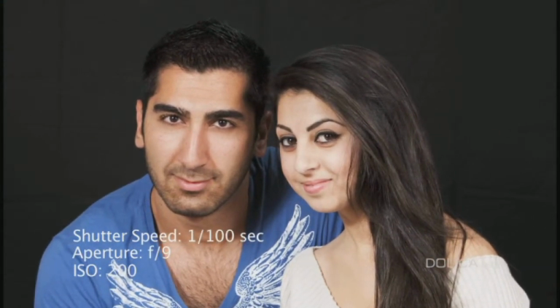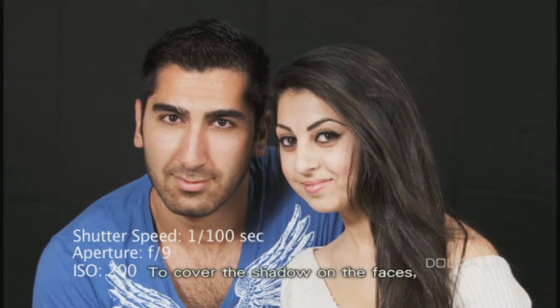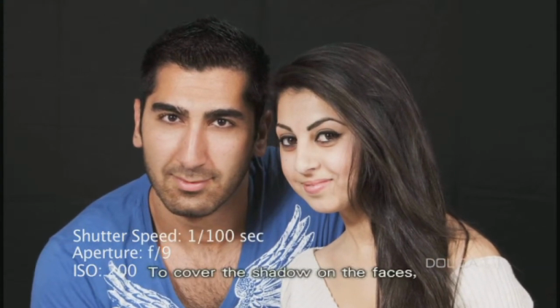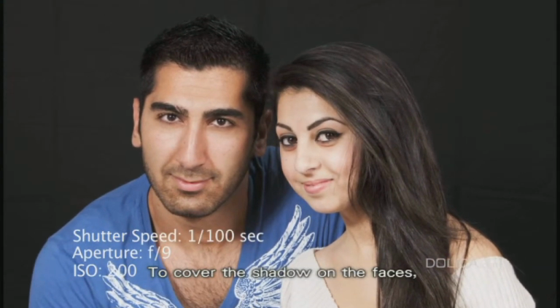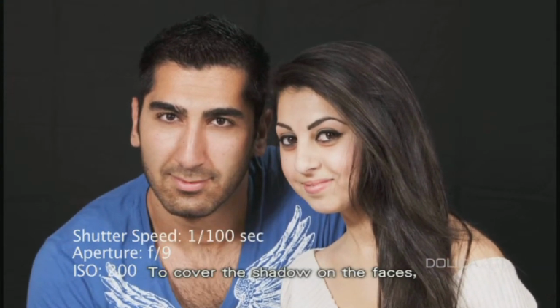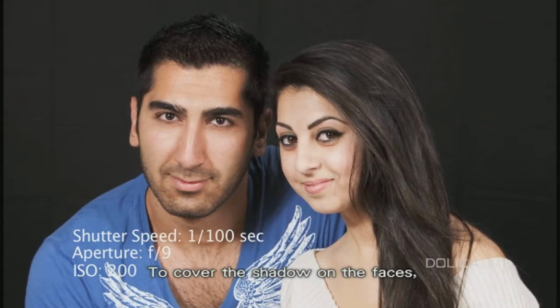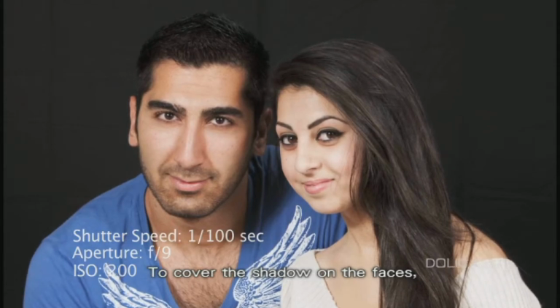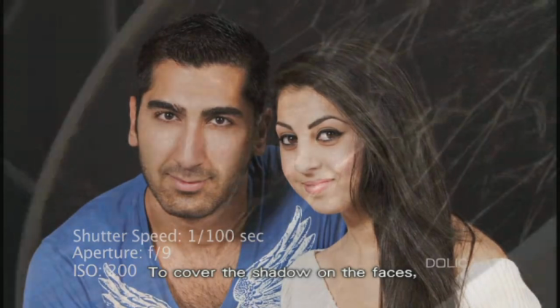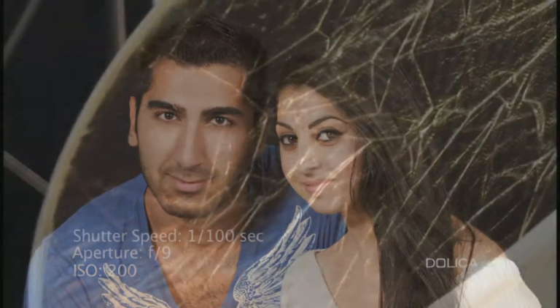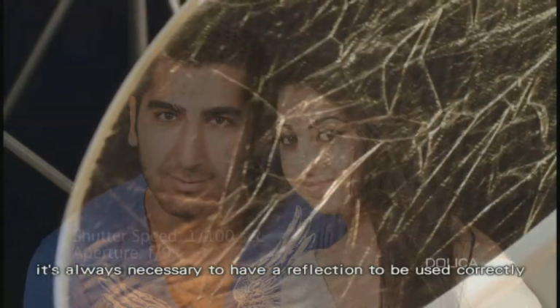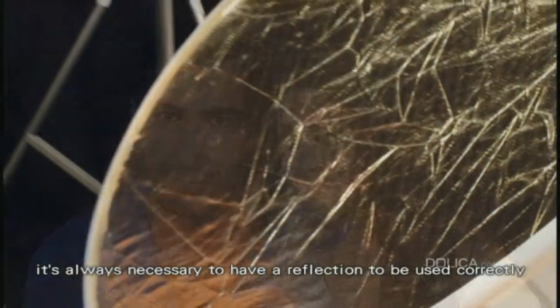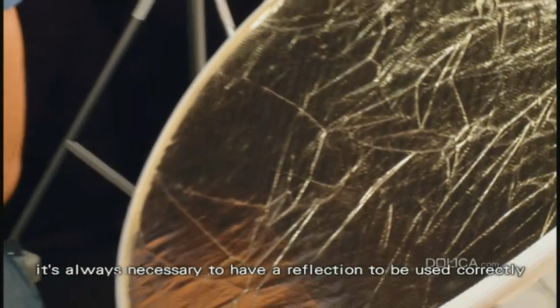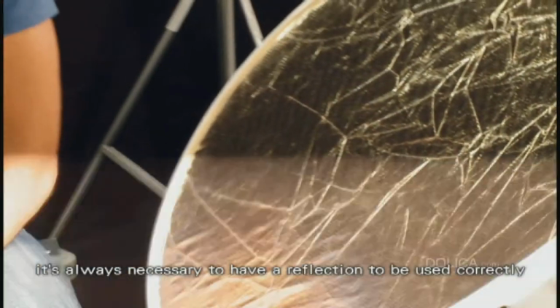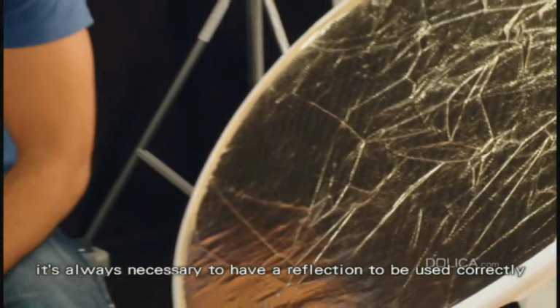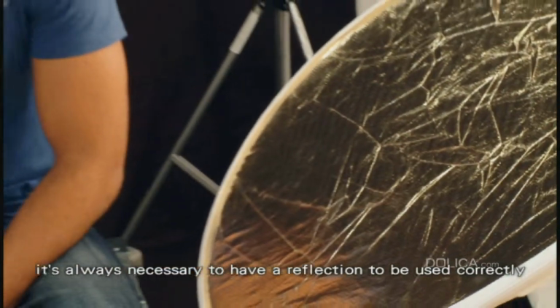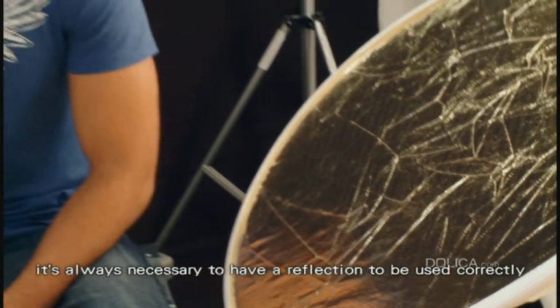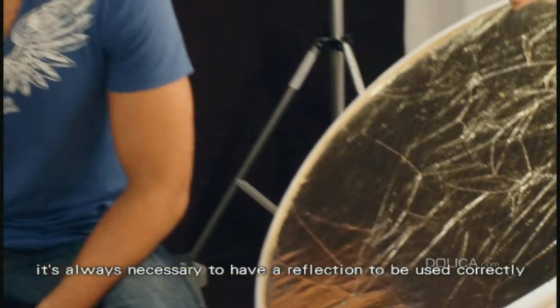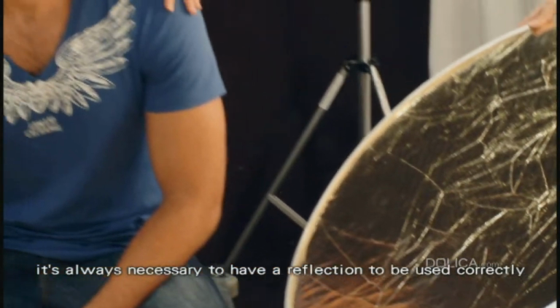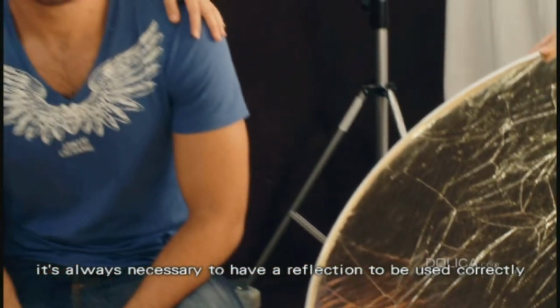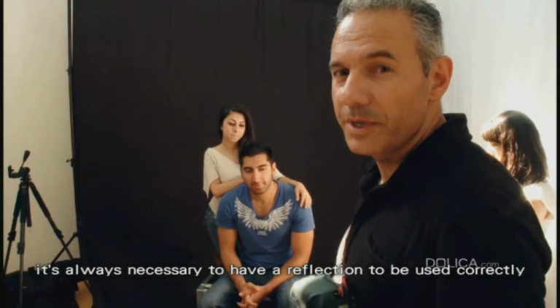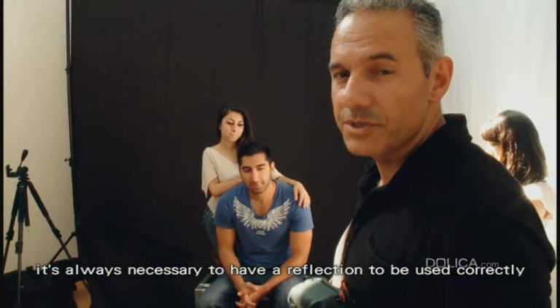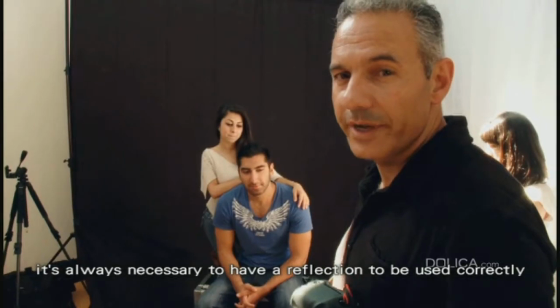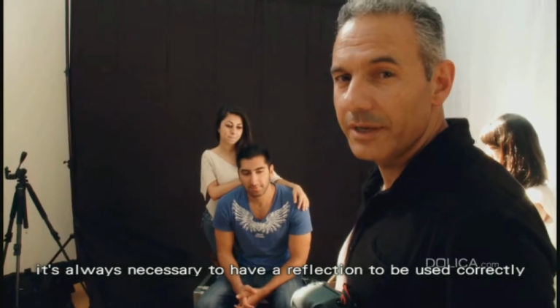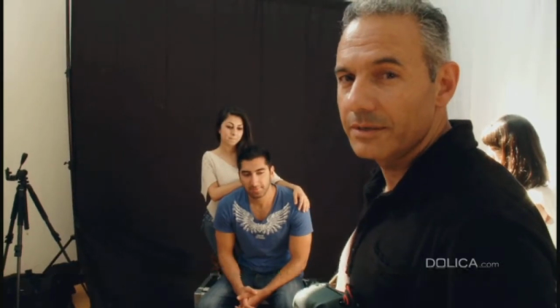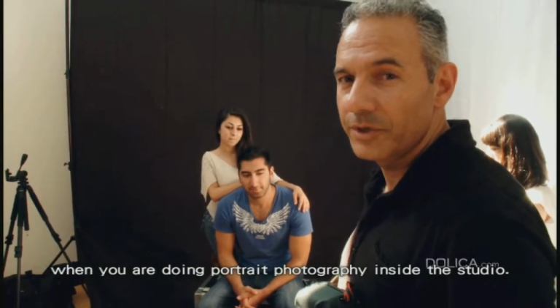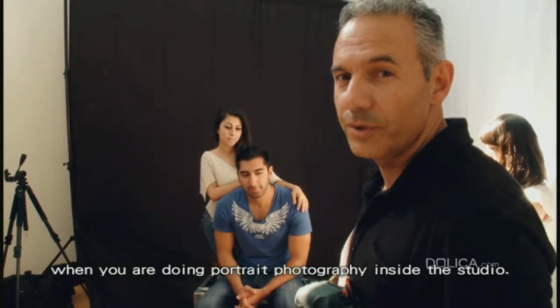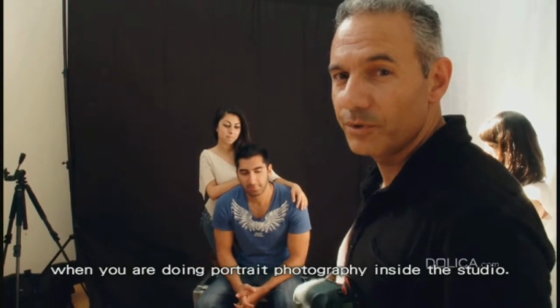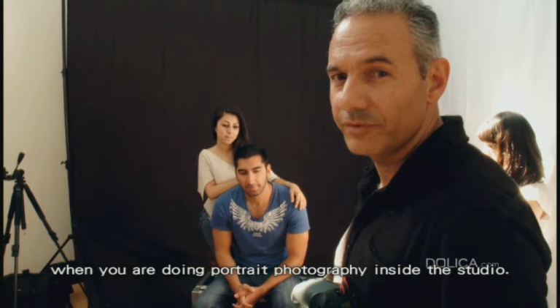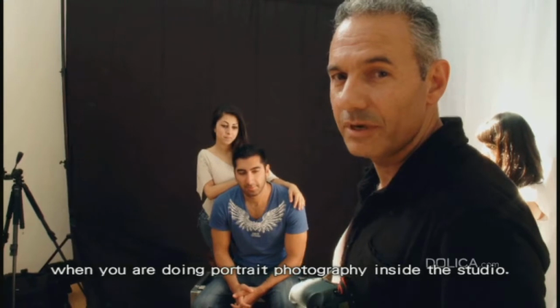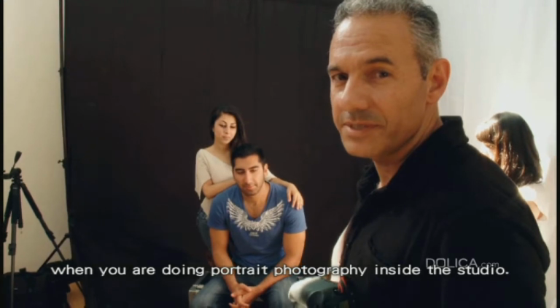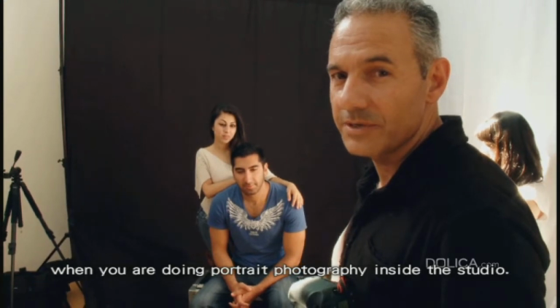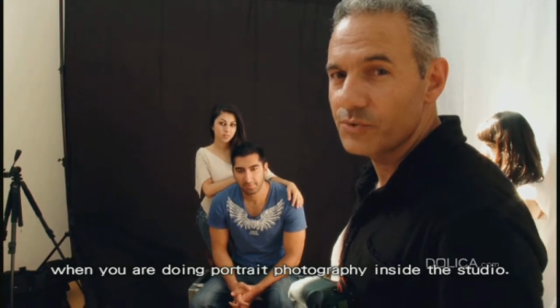To cover the shadows on the faces, it's always necessary to have a reflector used correctly when you're doing portrait photography inside the studio.